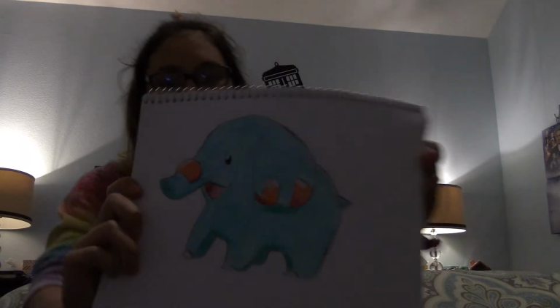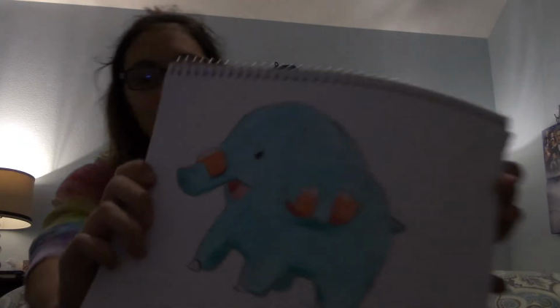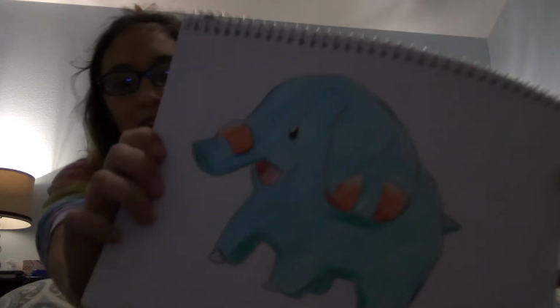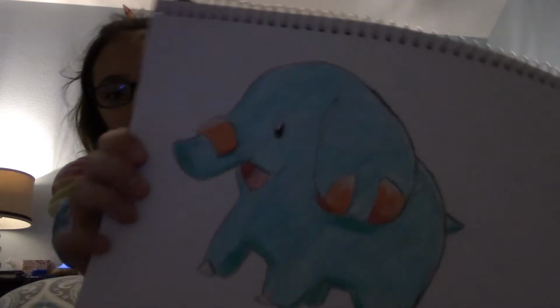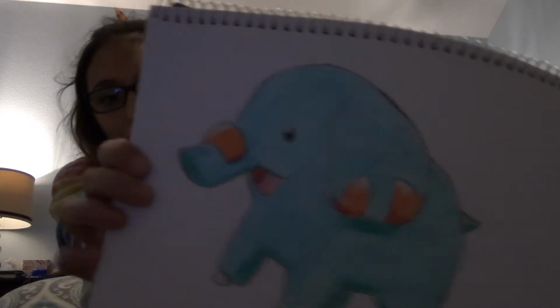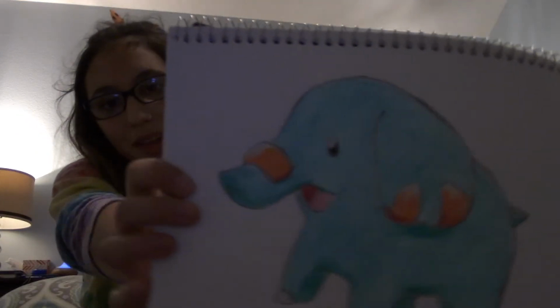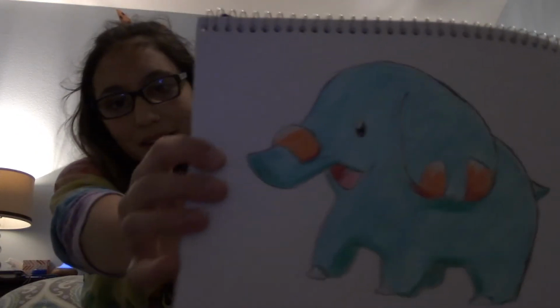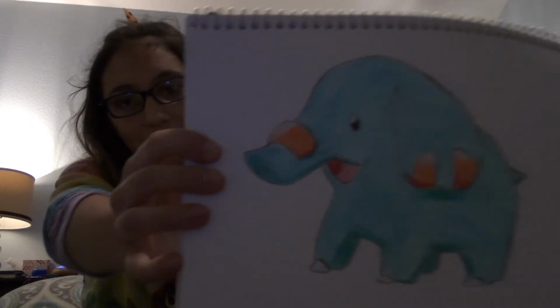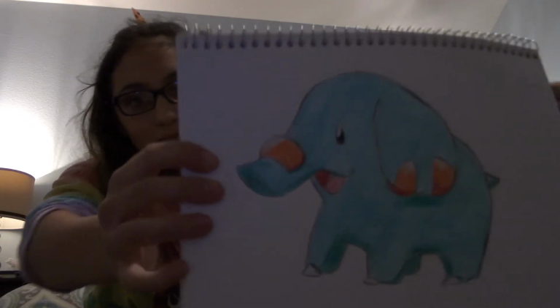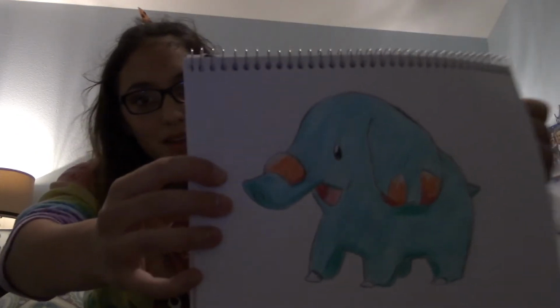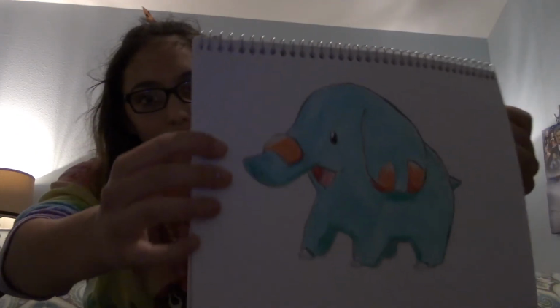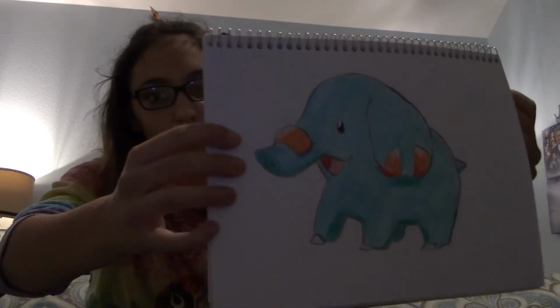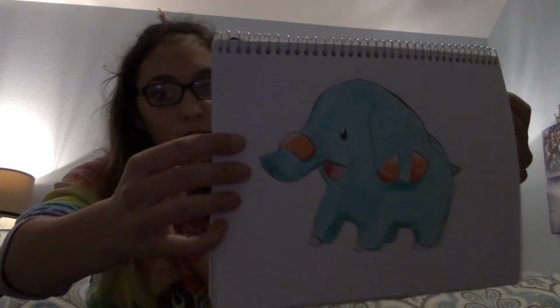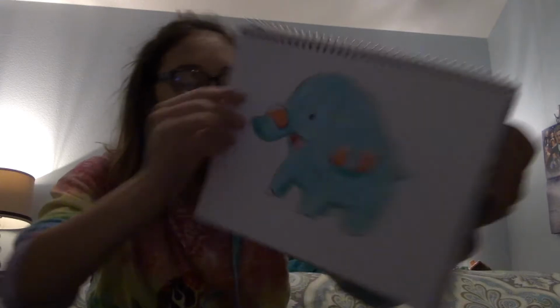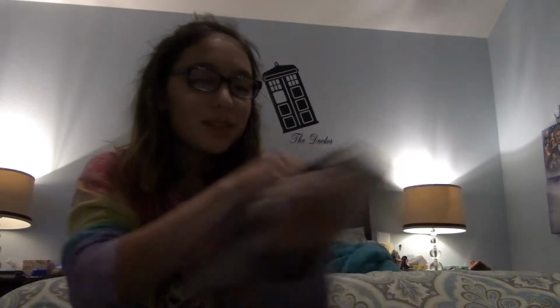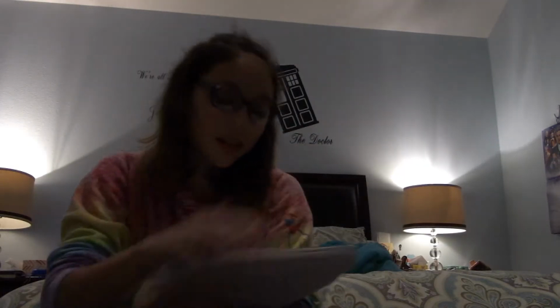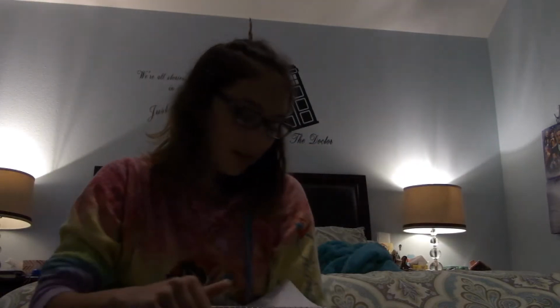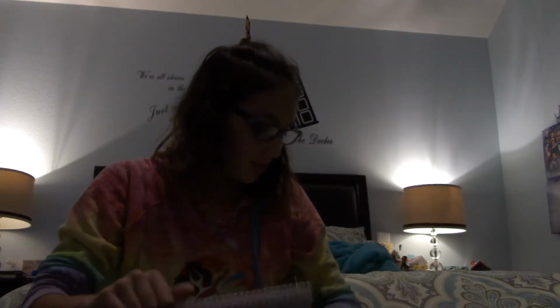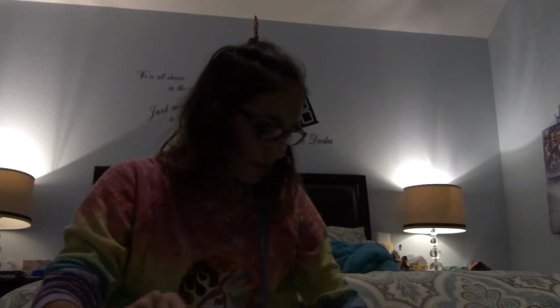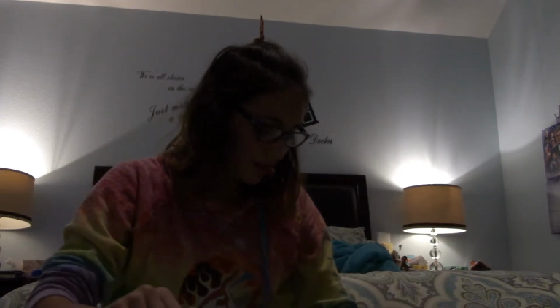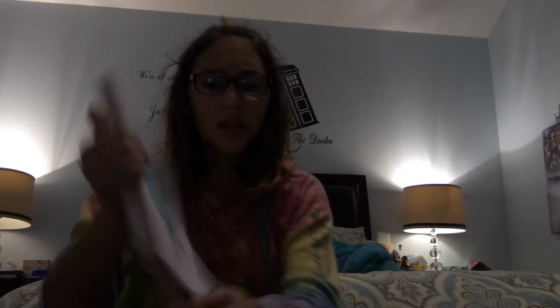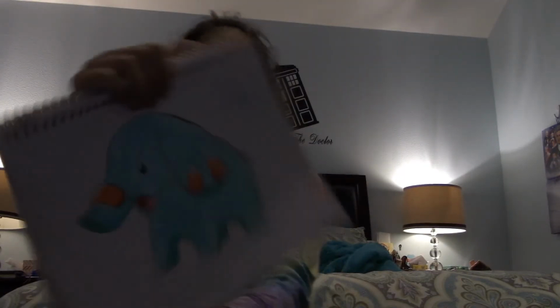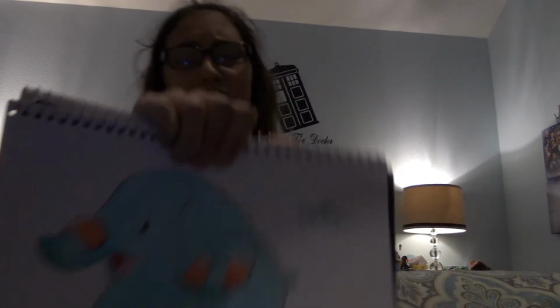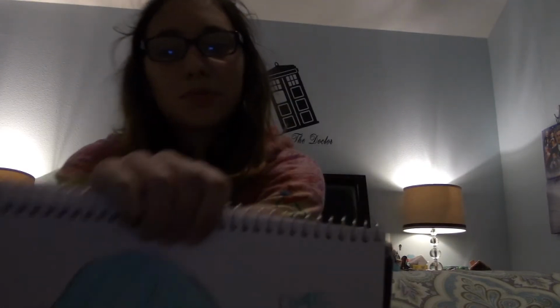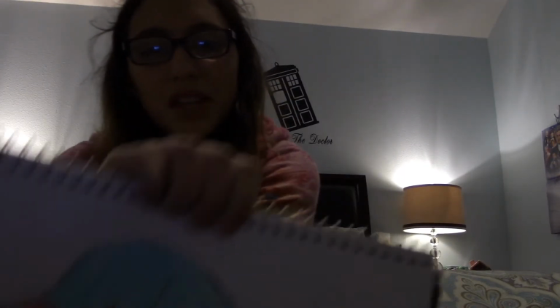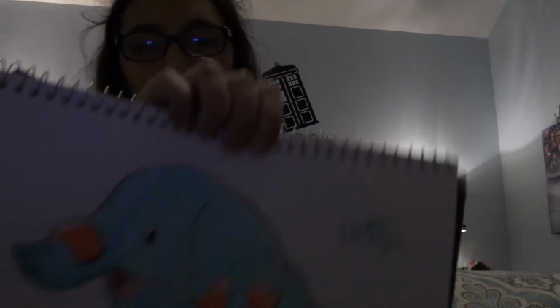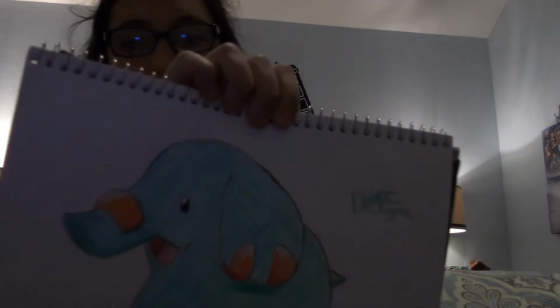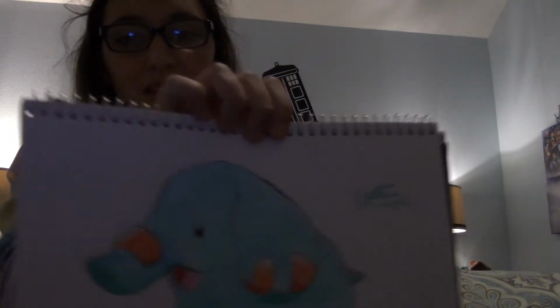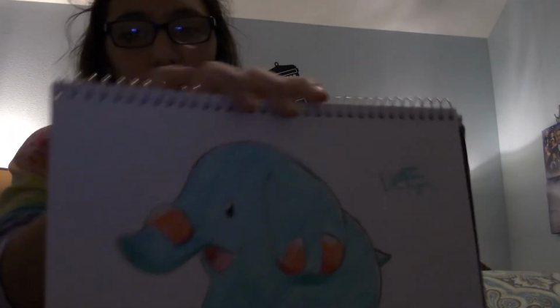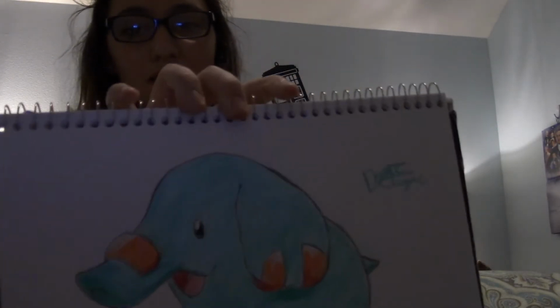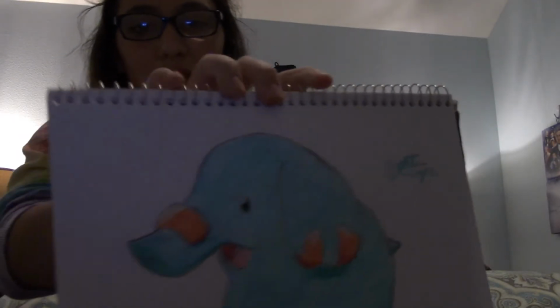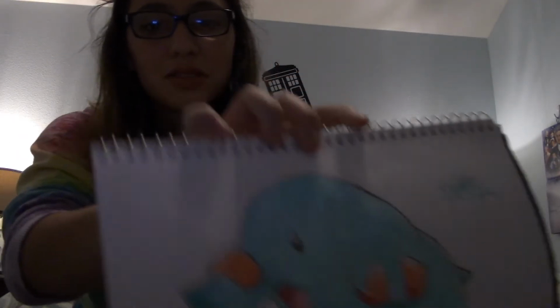See, look at how cute that is. That's cute. I forgot to sign it. Jeez. Let's pretend that's the right signature.